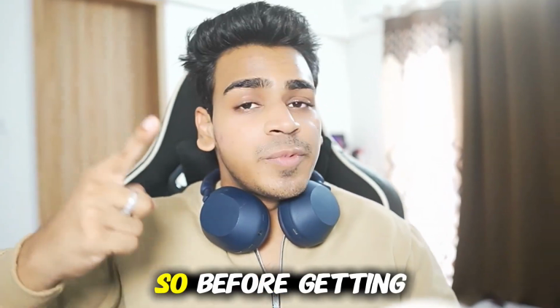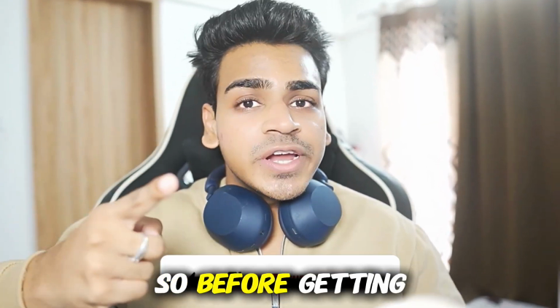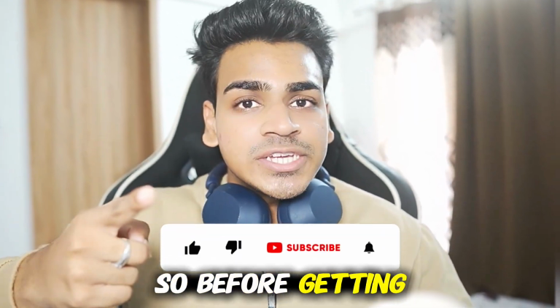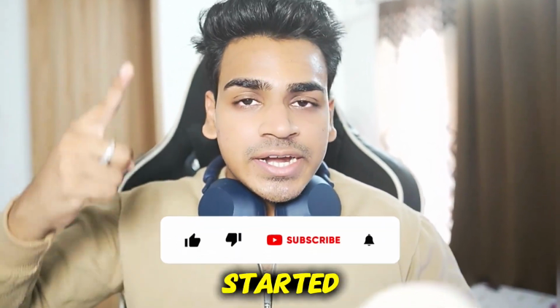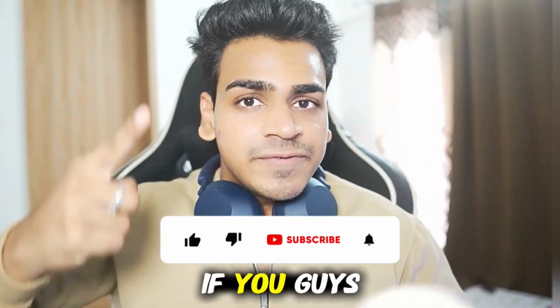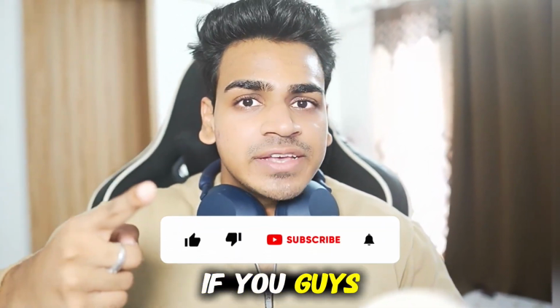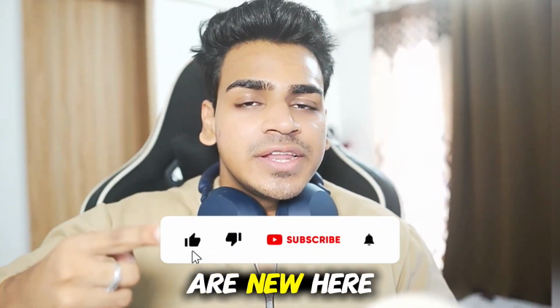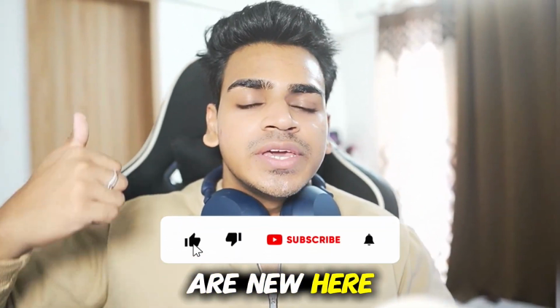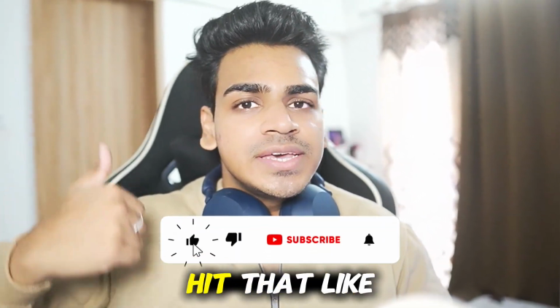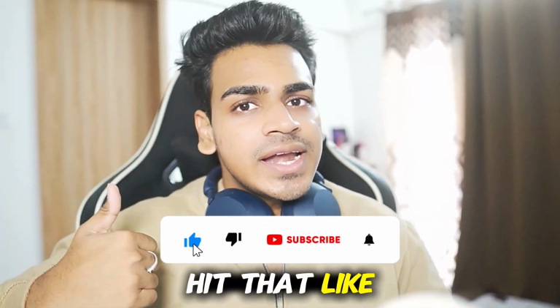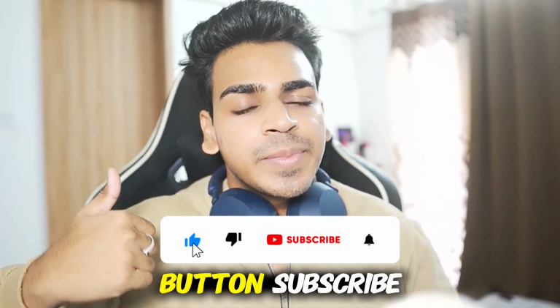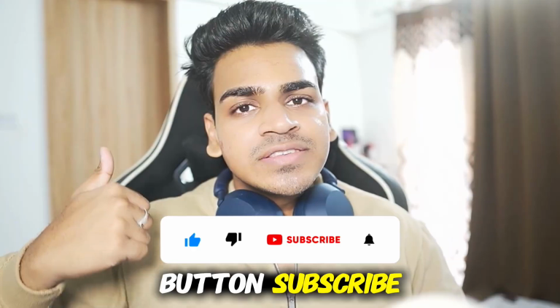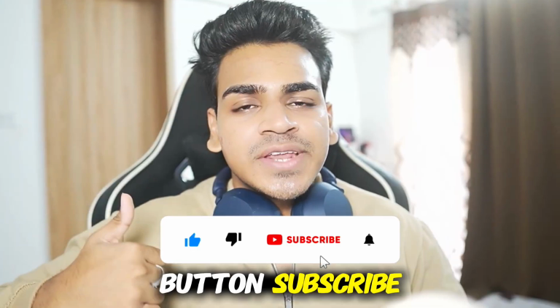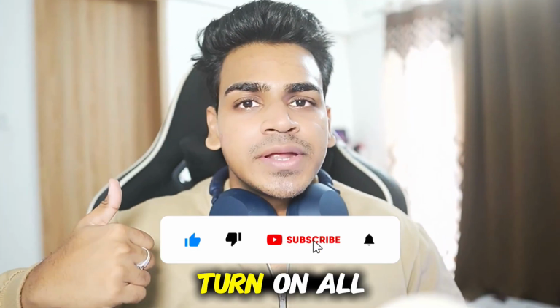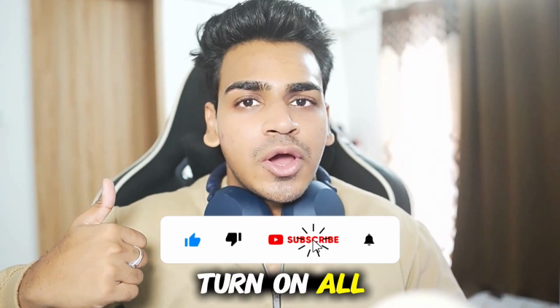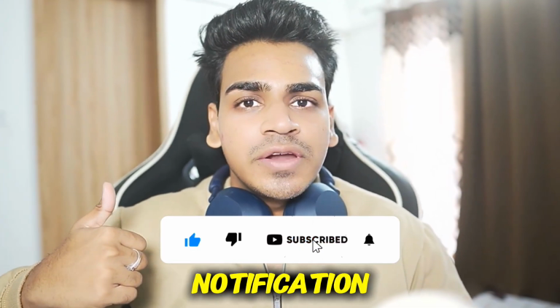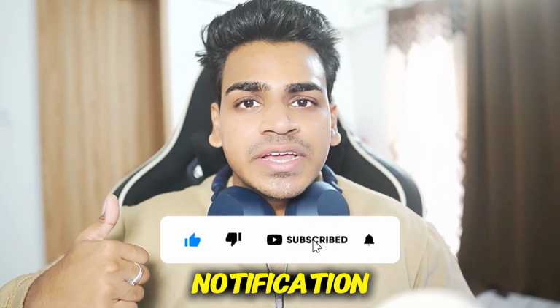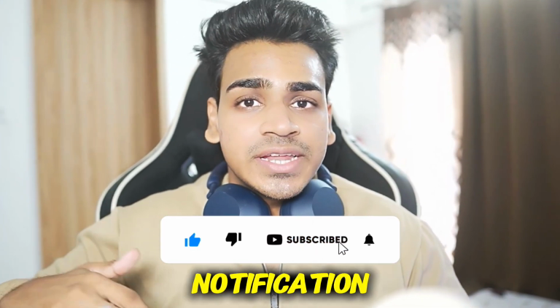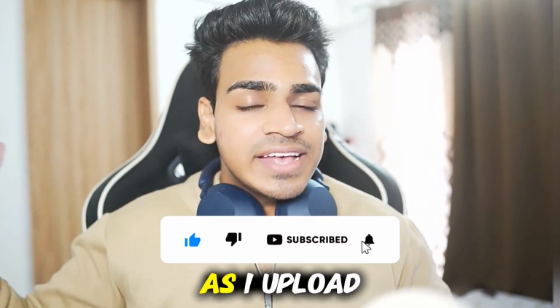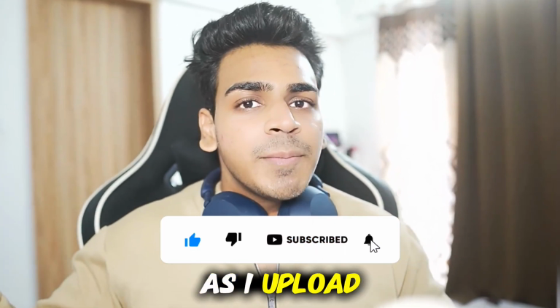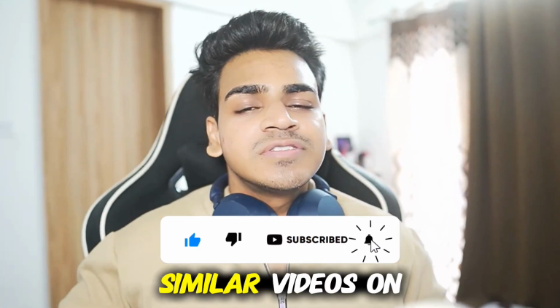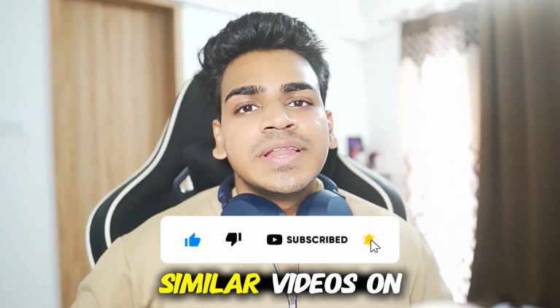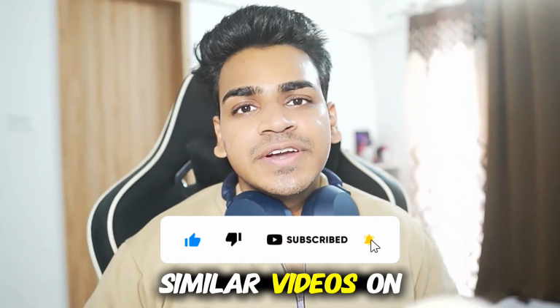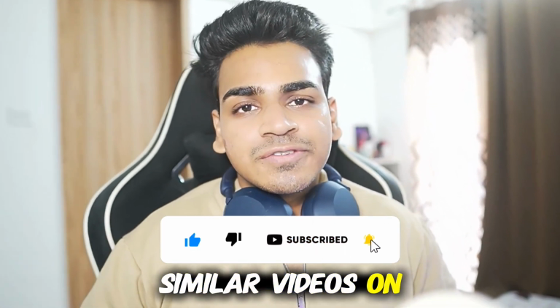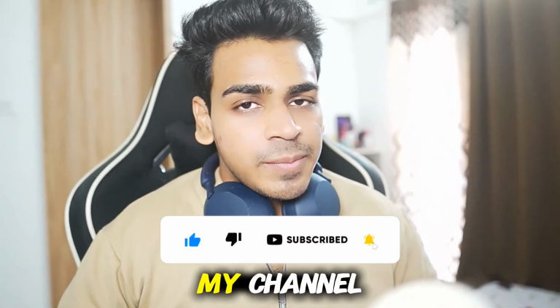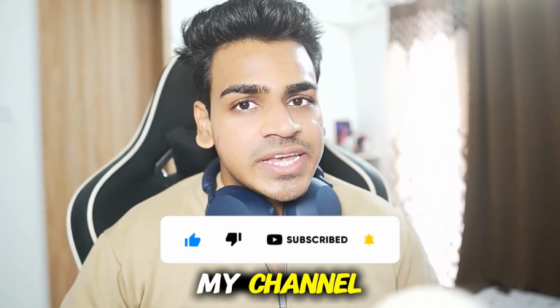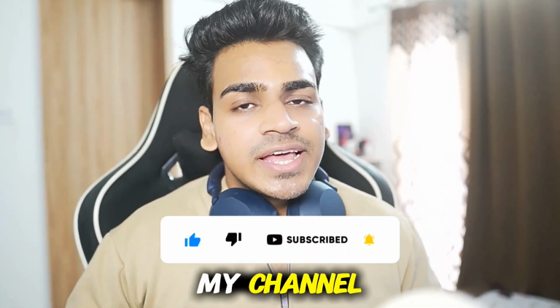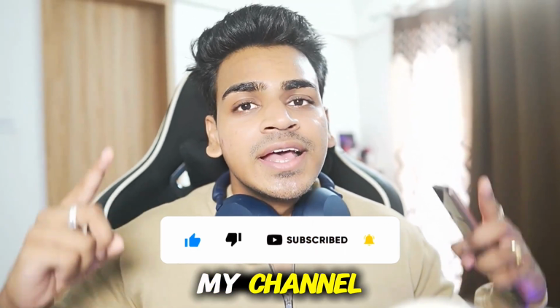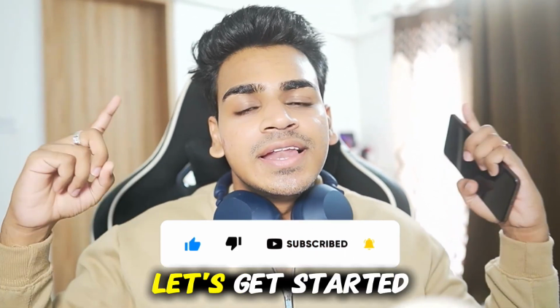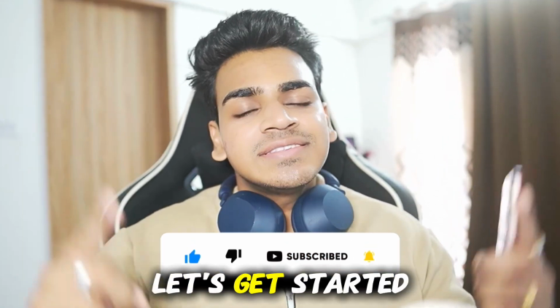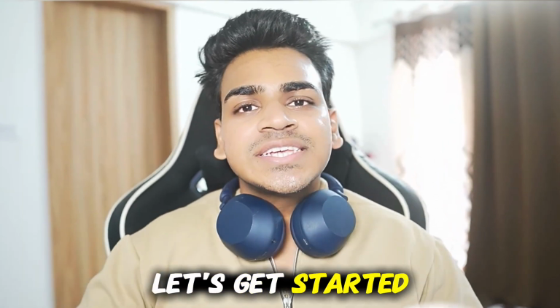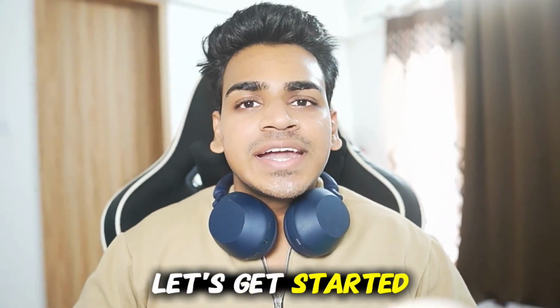Before getting started, if you guys are new here hit that like button, subscribe, turn on all notifications as I upload similar videos on my channel. Let's get started.